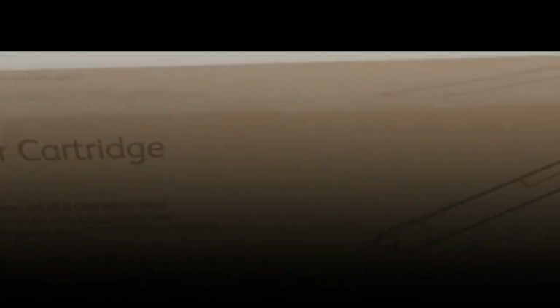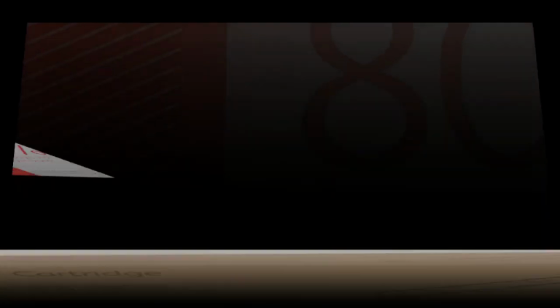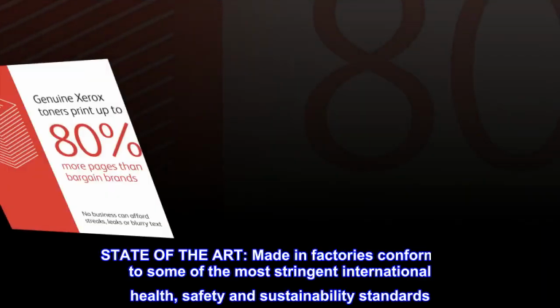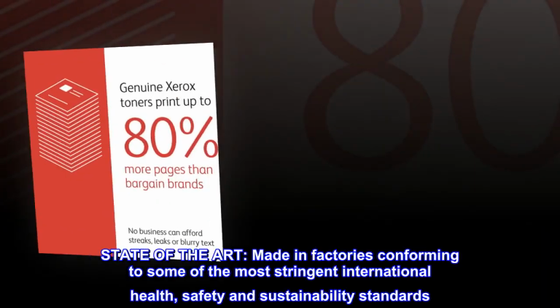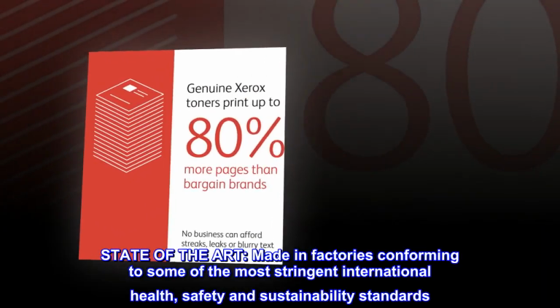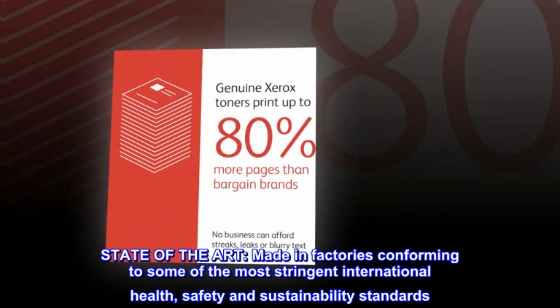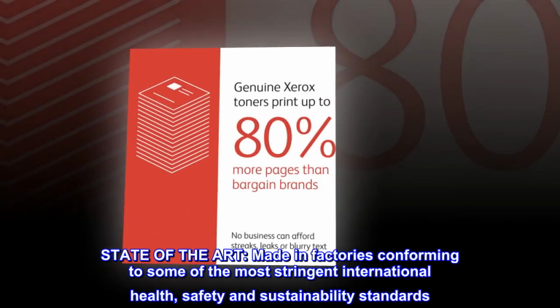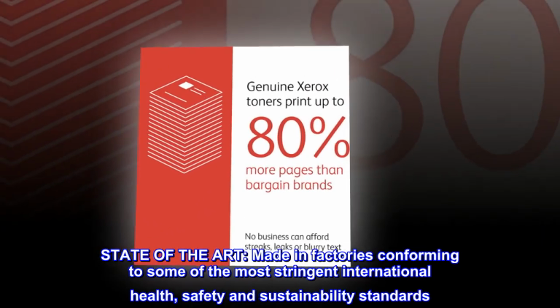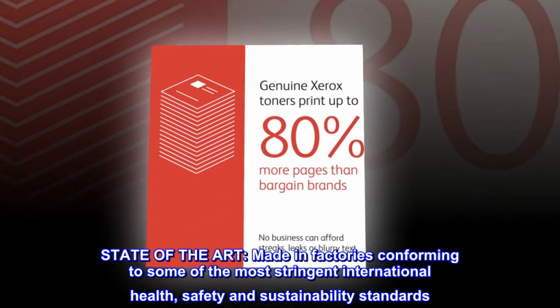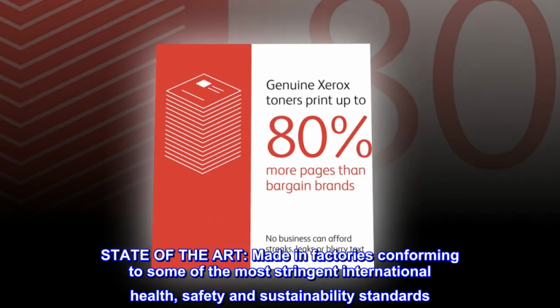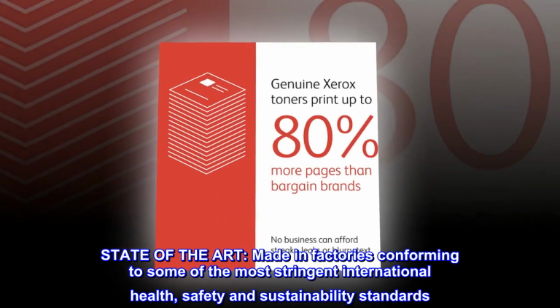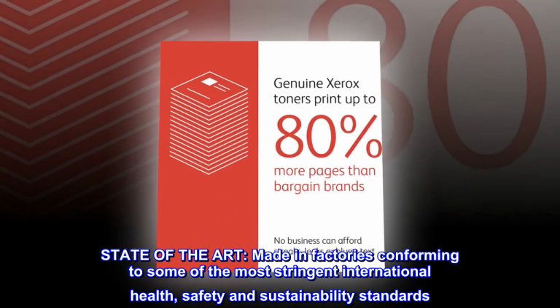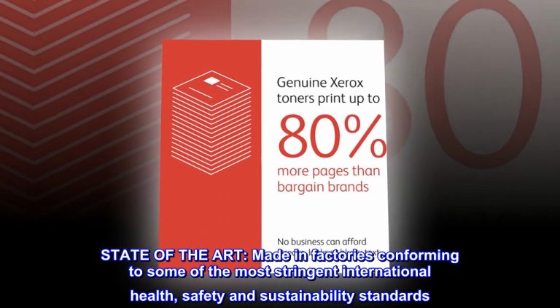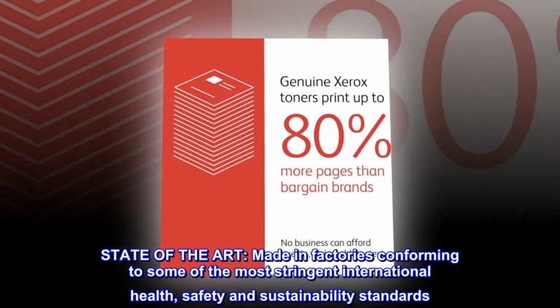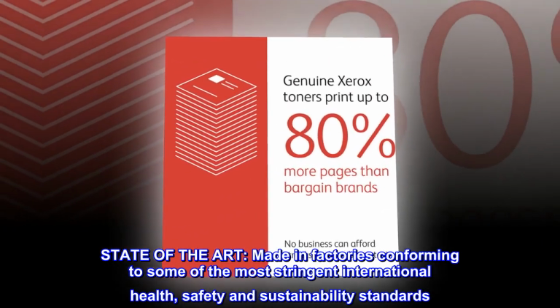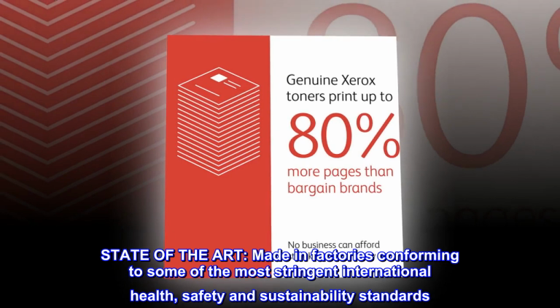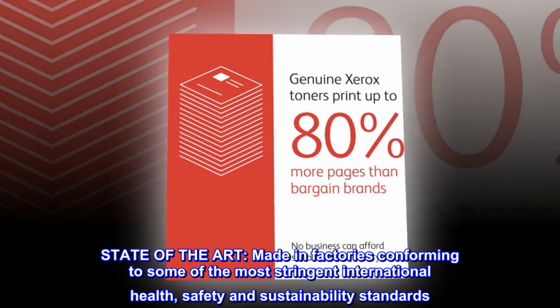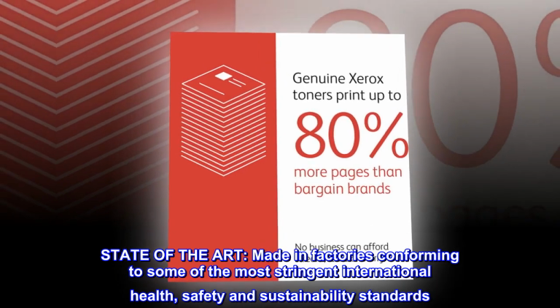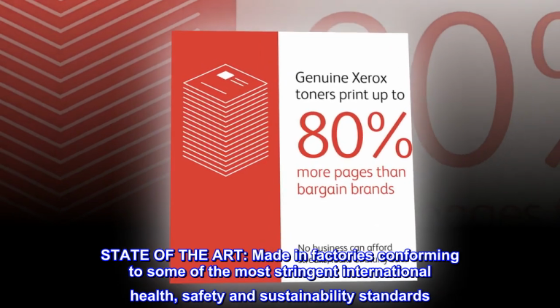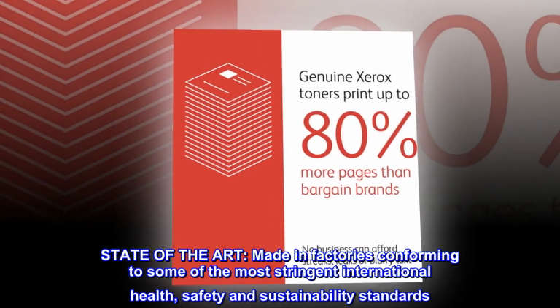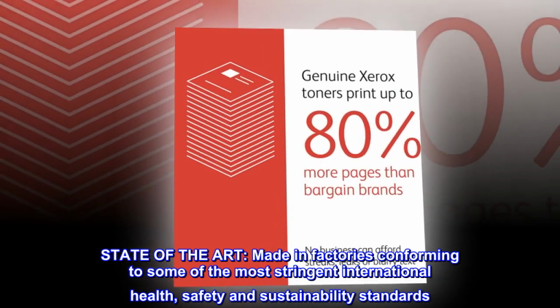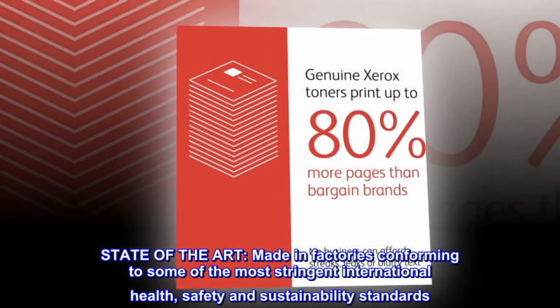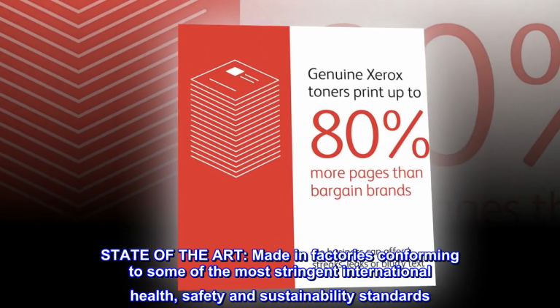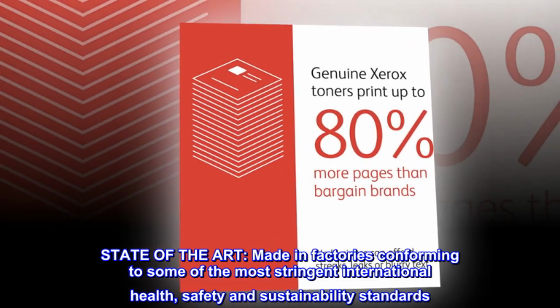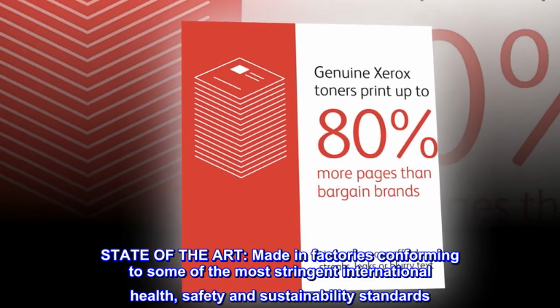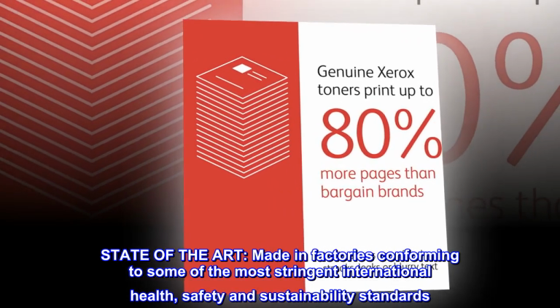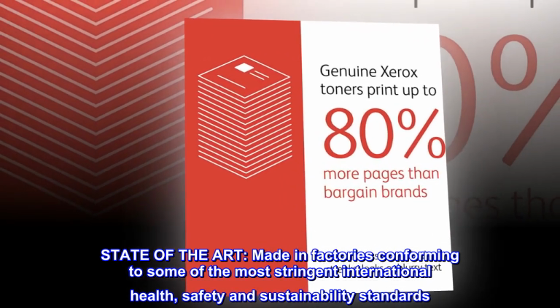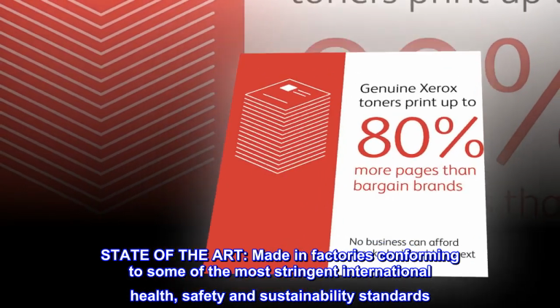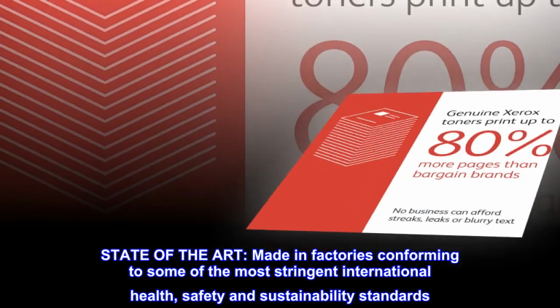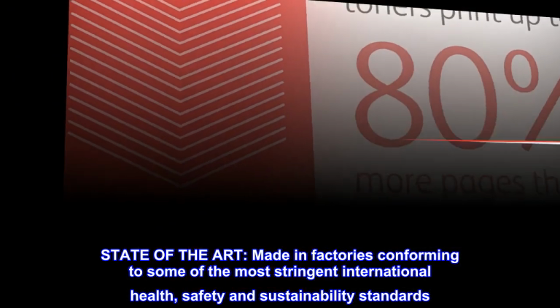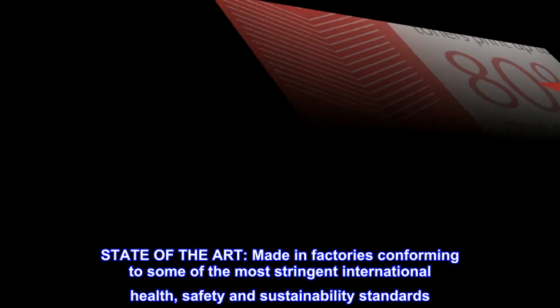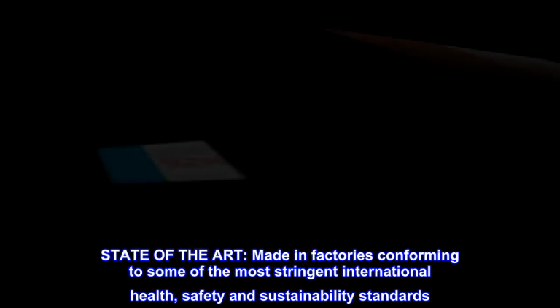State-of-the-art. Made in factories conforming to some of the most stringent international health, safety and sustainability standards.